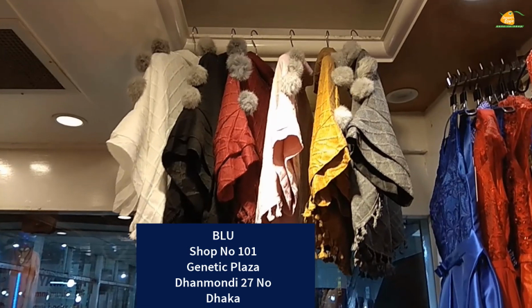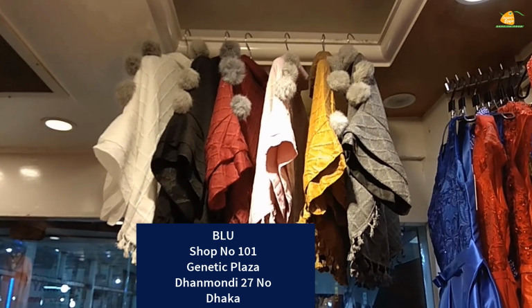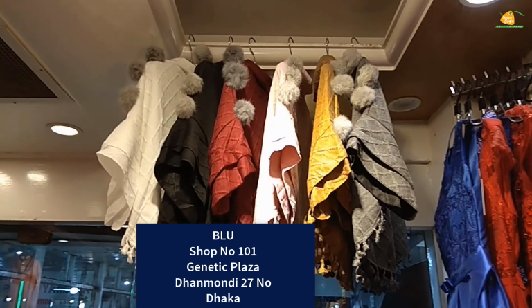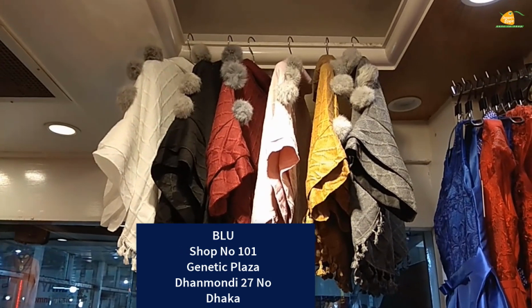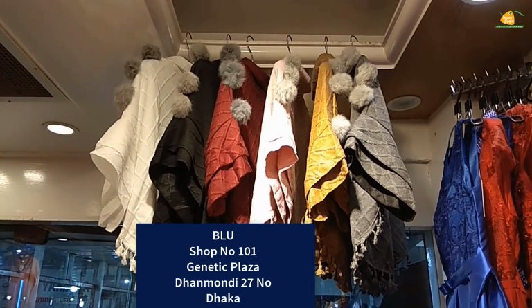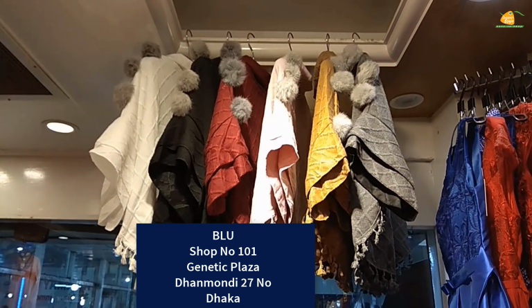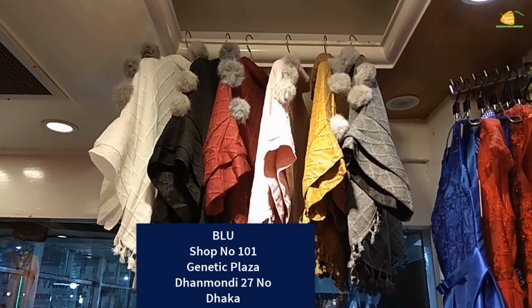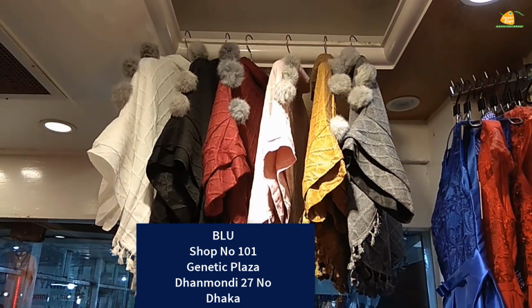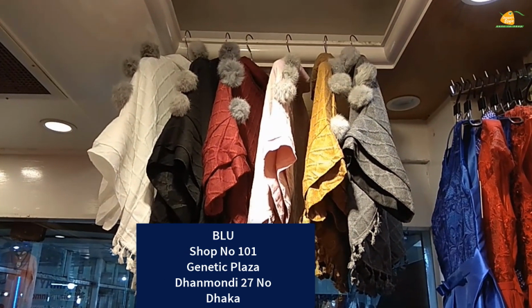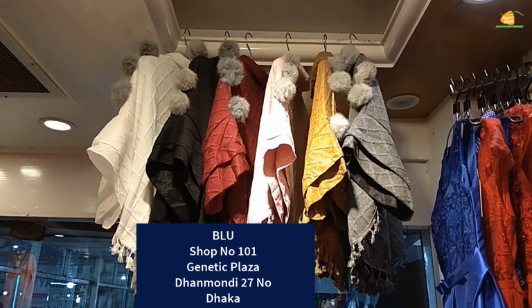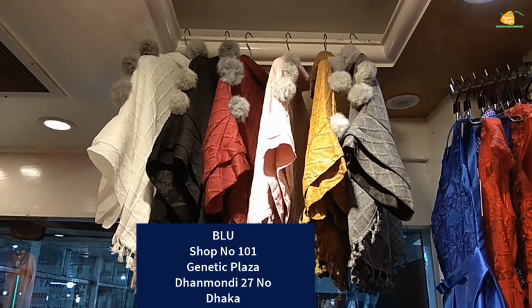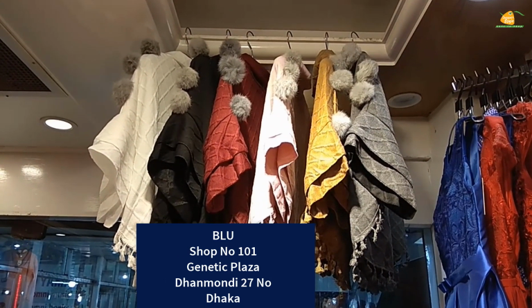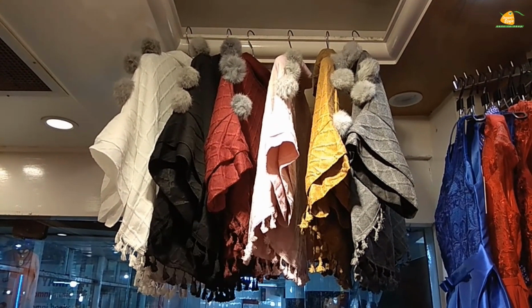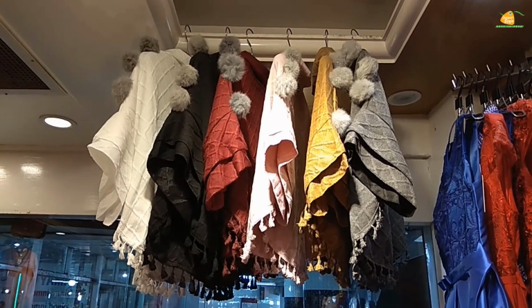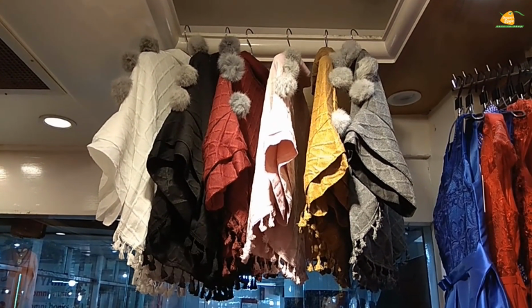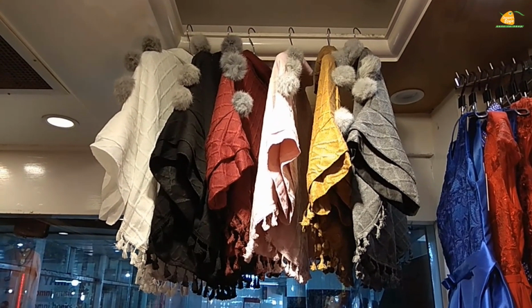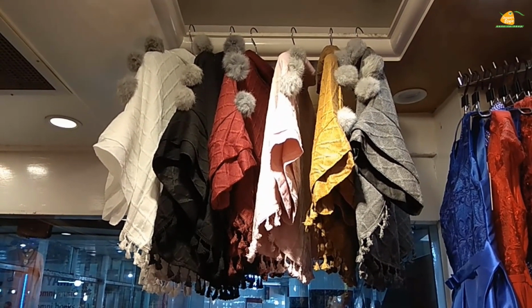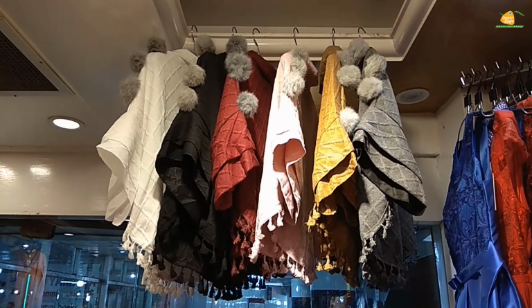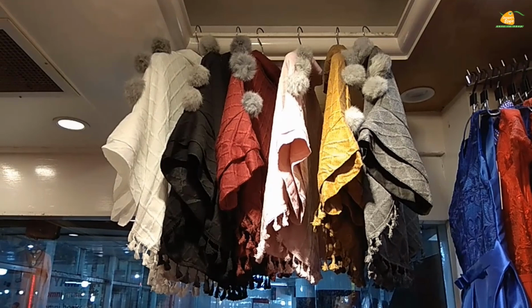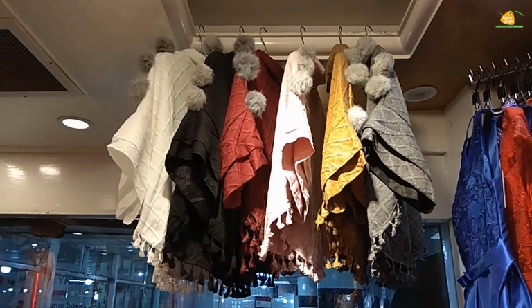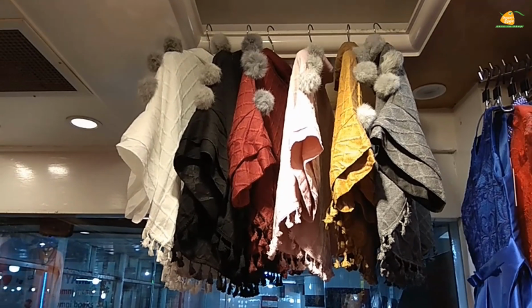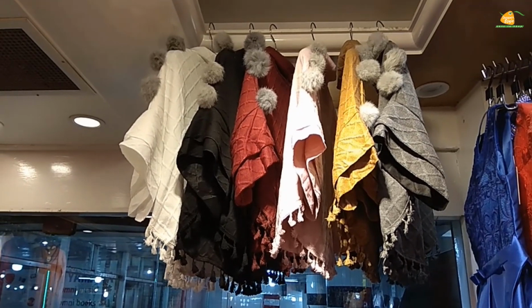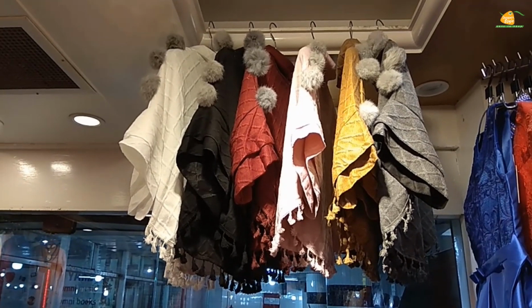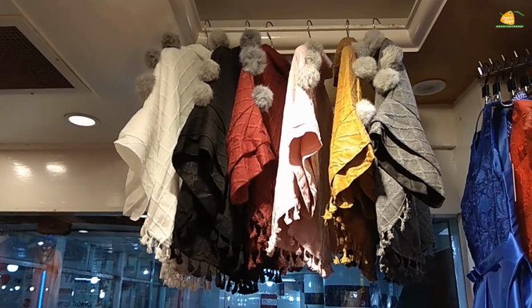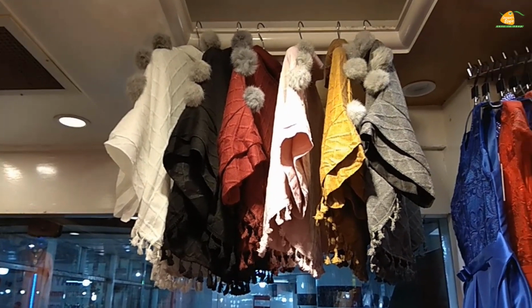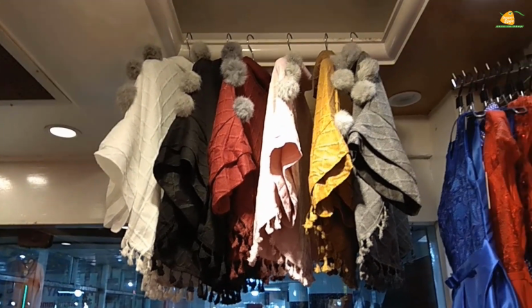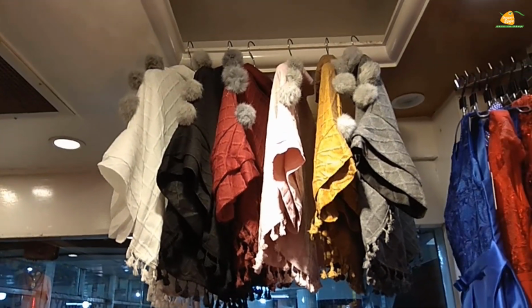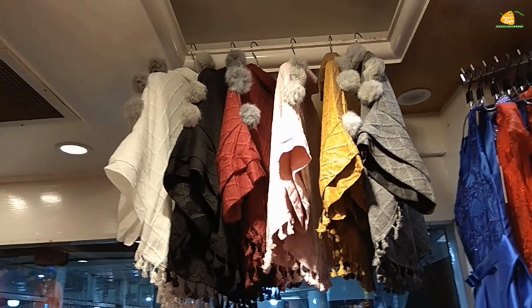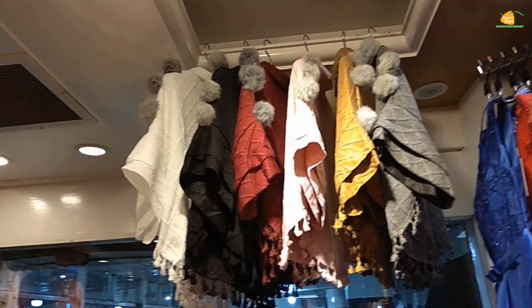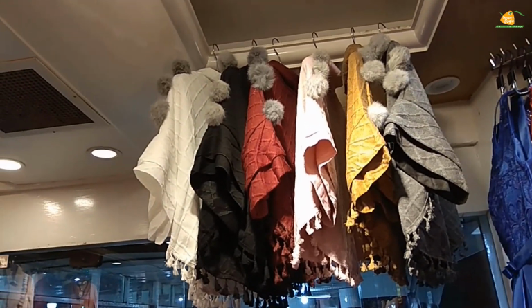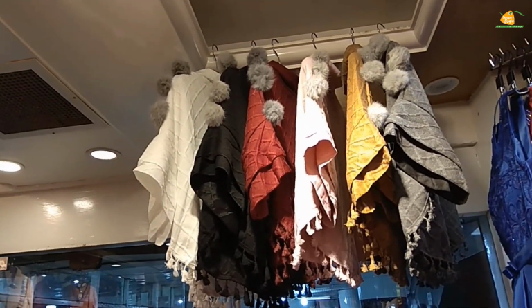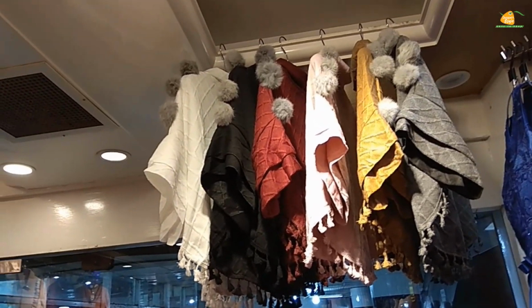Shop name: Blue. Shop location: Dhanmondi. Shop number: Genetic Plaza, Ground Floor, Shop number 101.